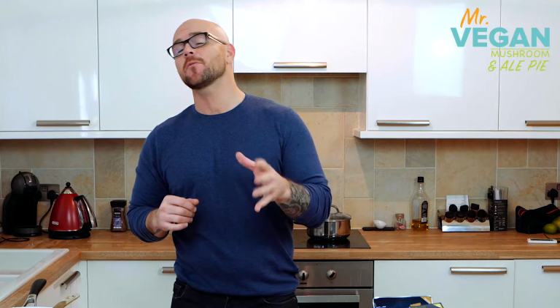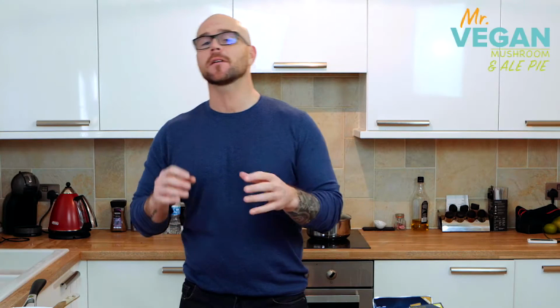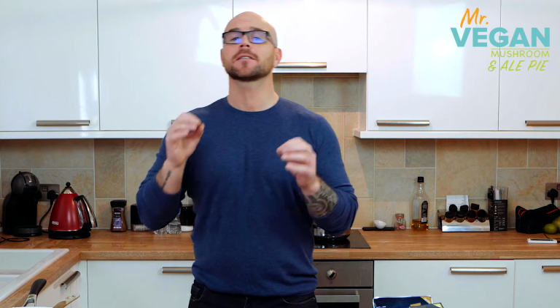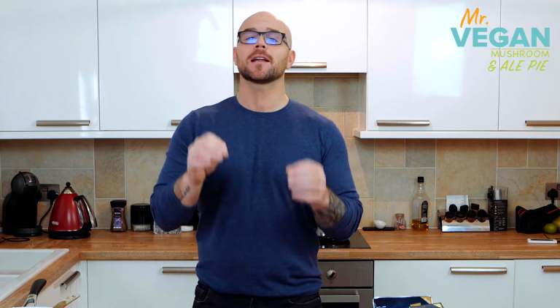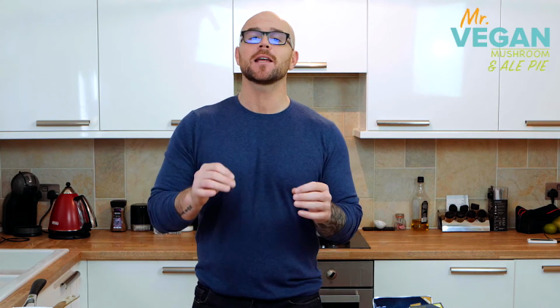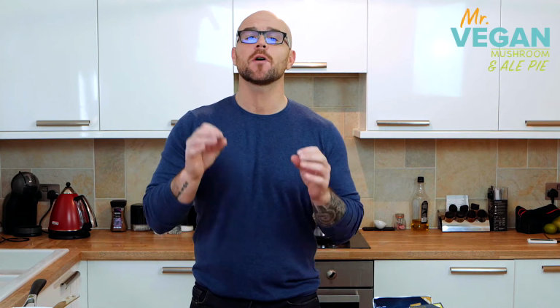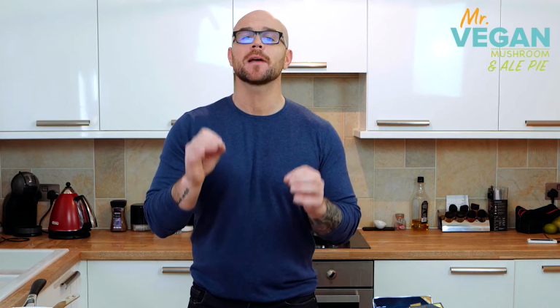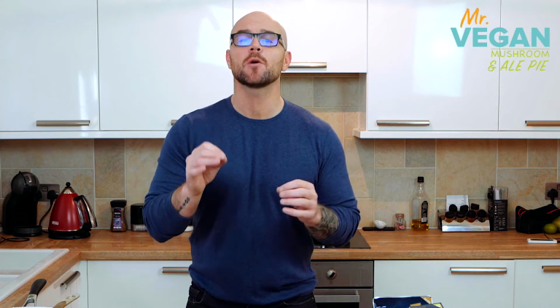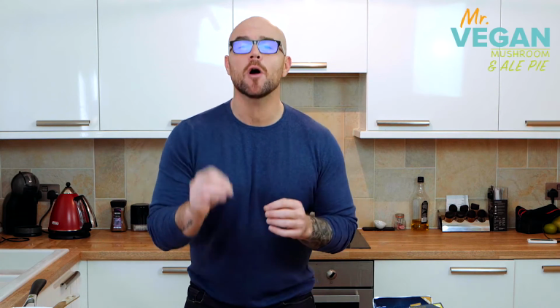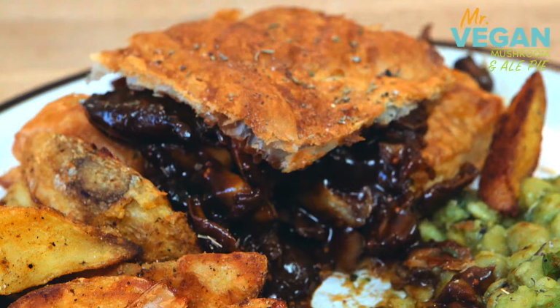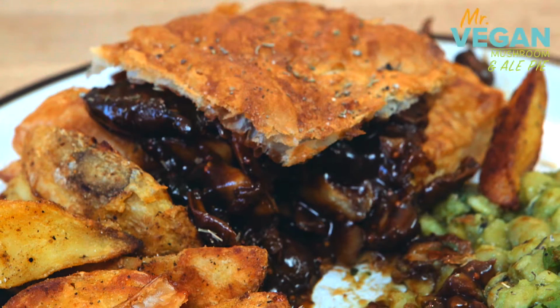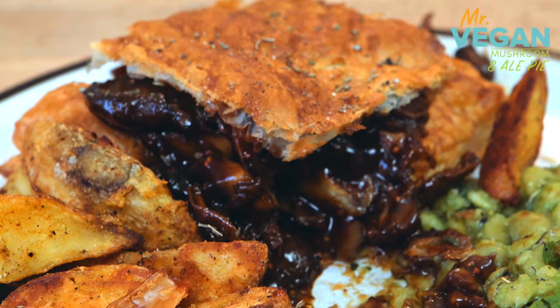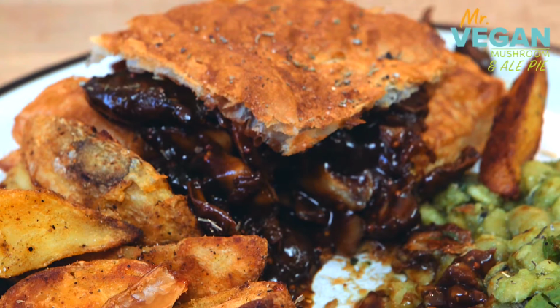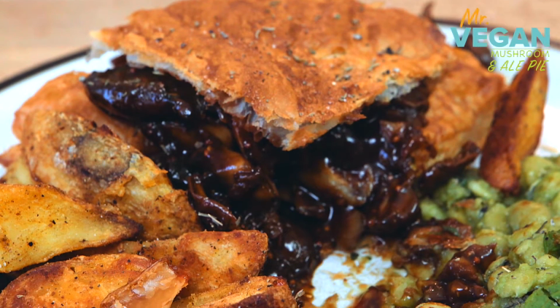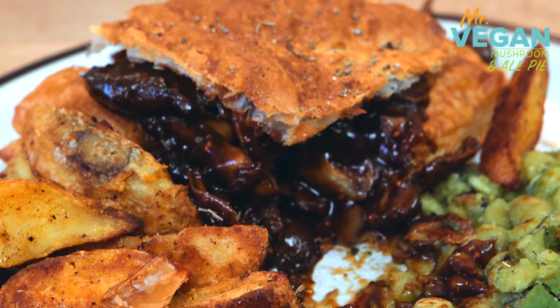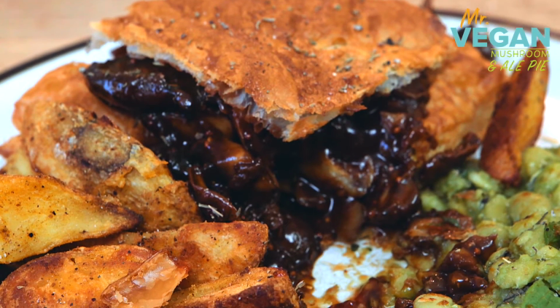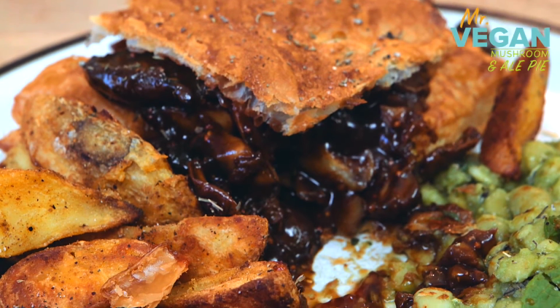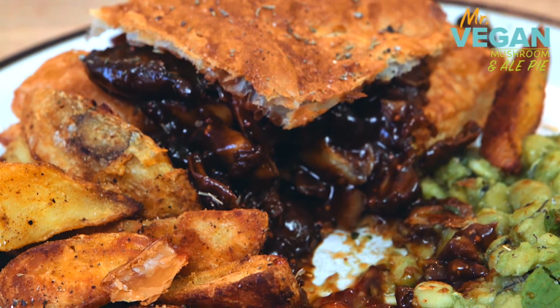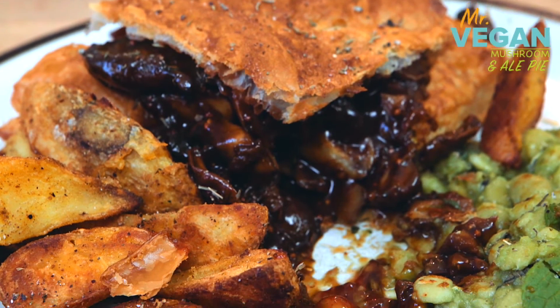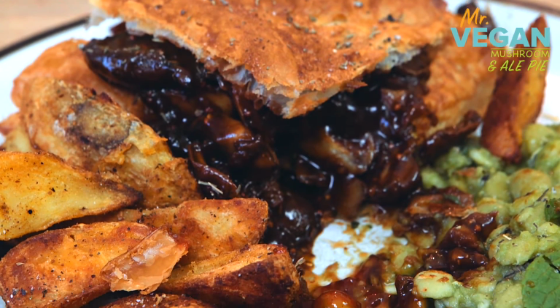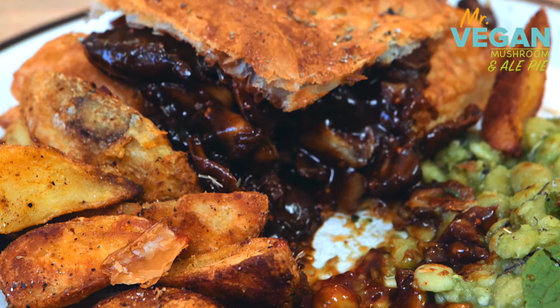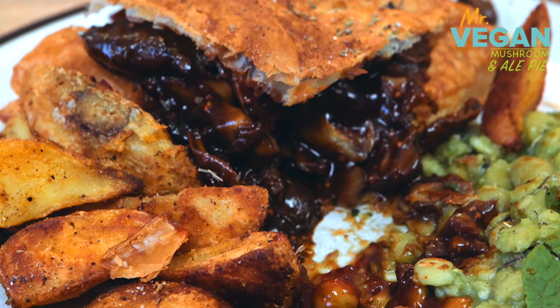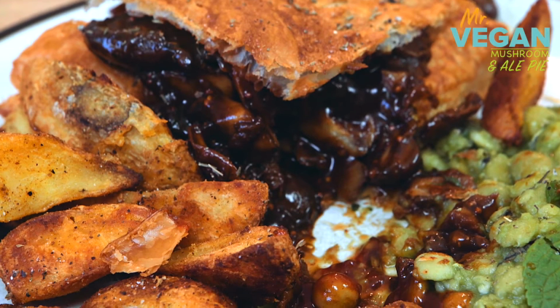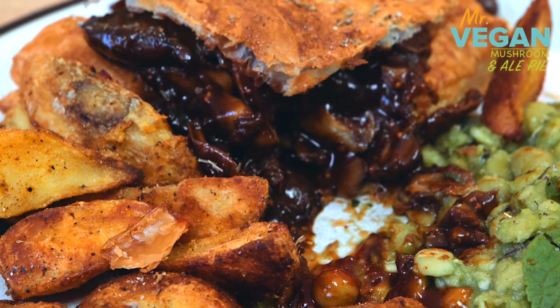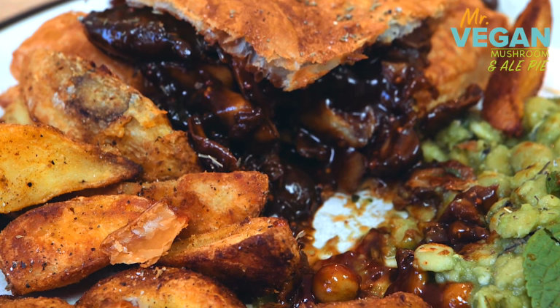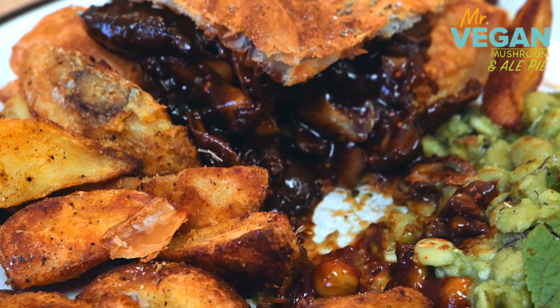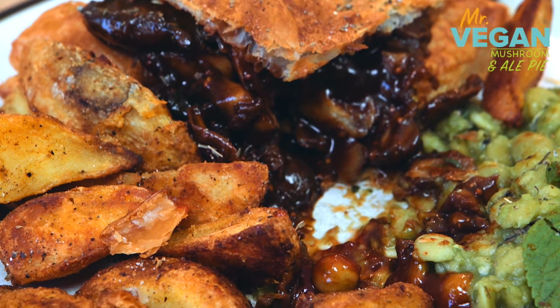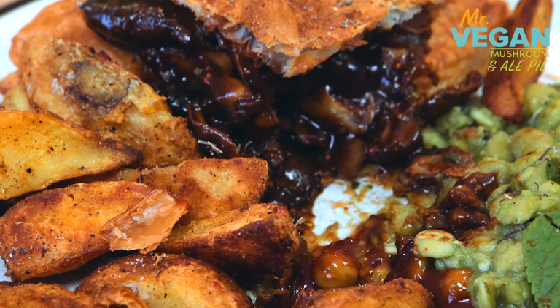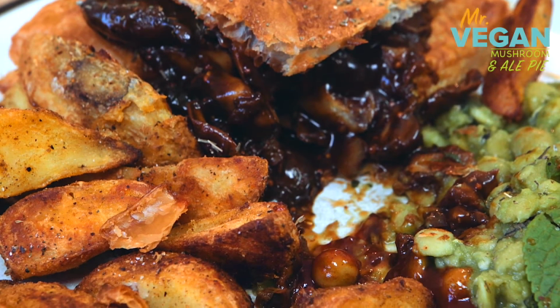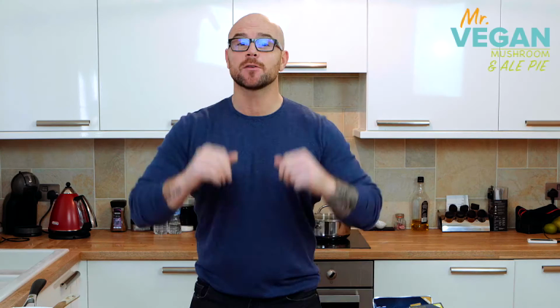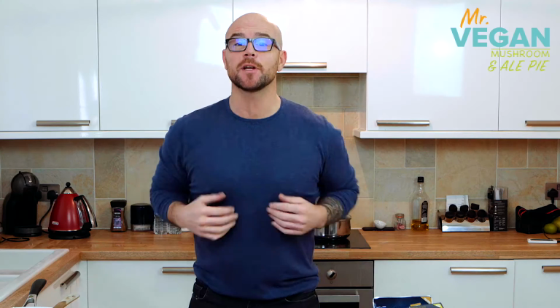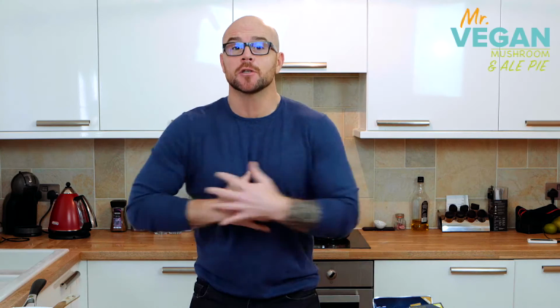Today we are making wild mushroom, chestnut and oyster pie with minty peas and potato wedges.